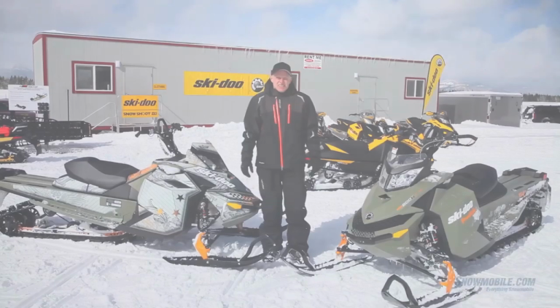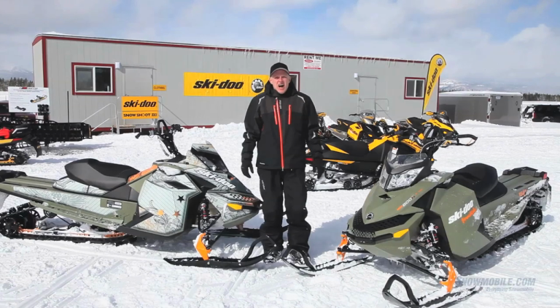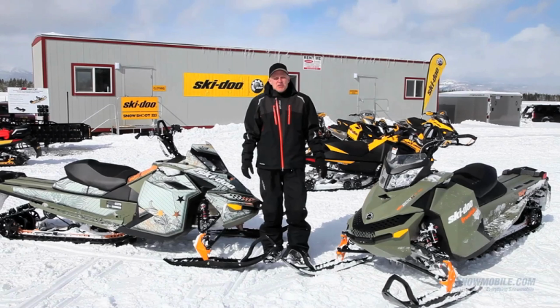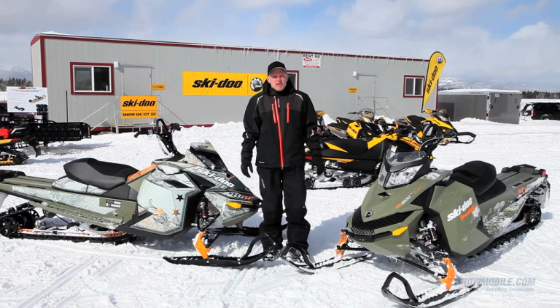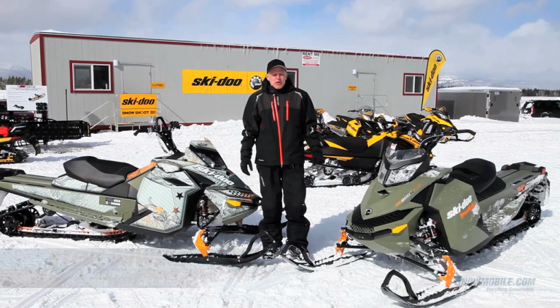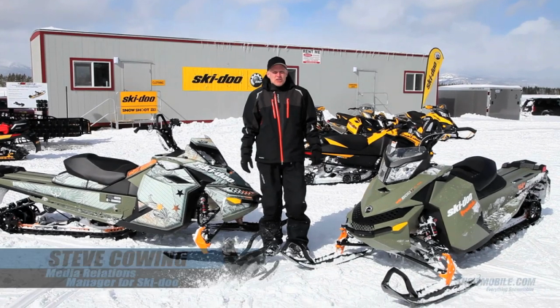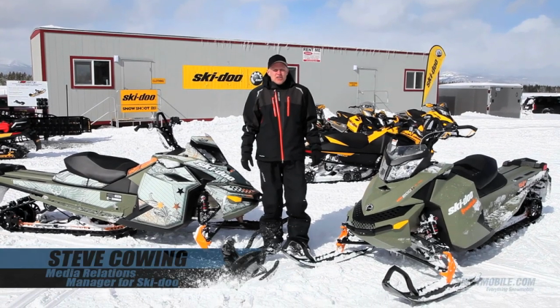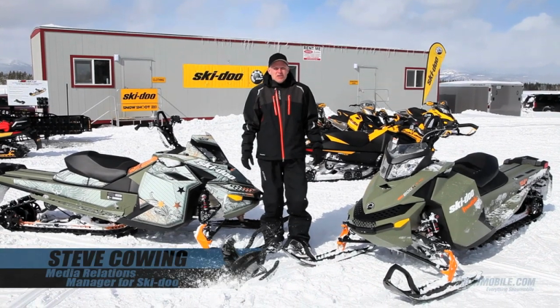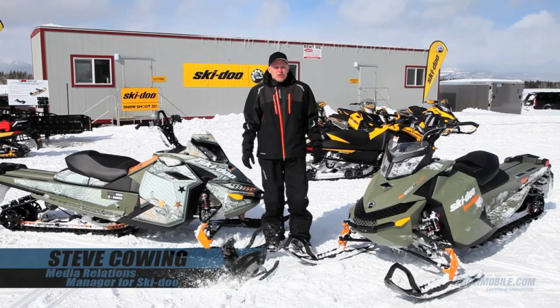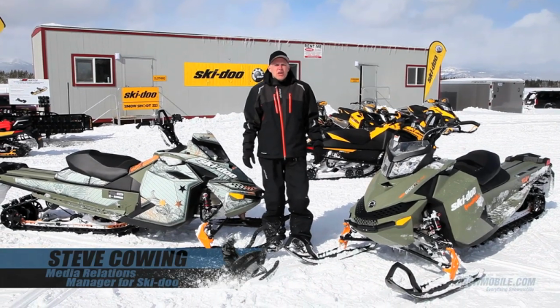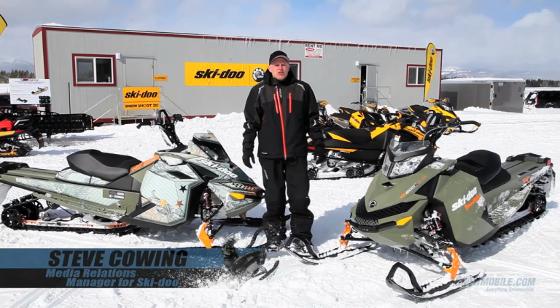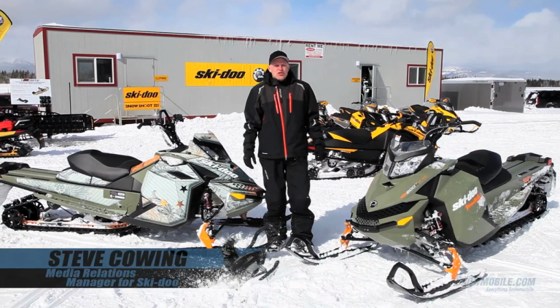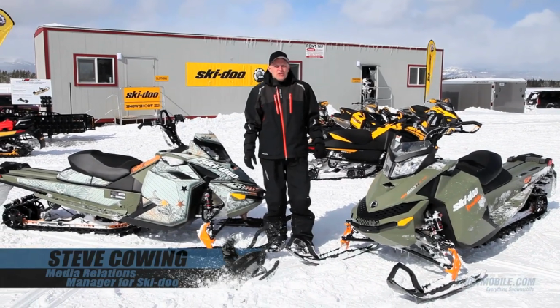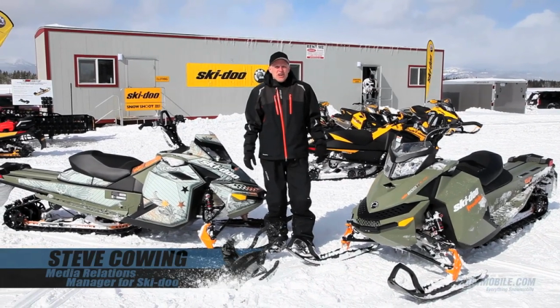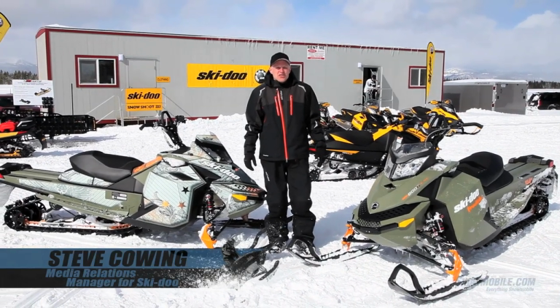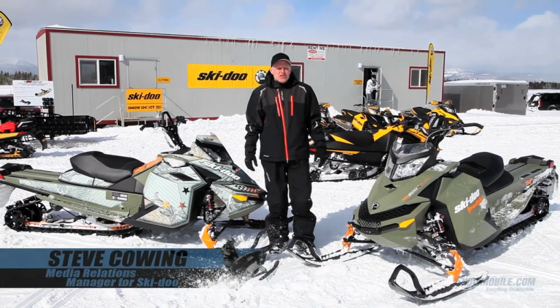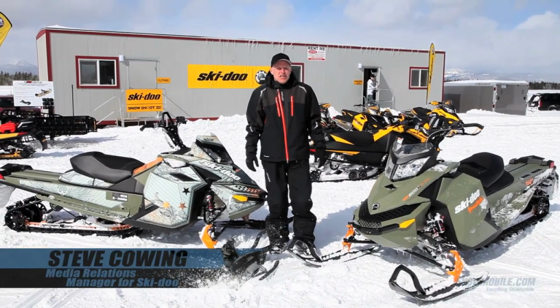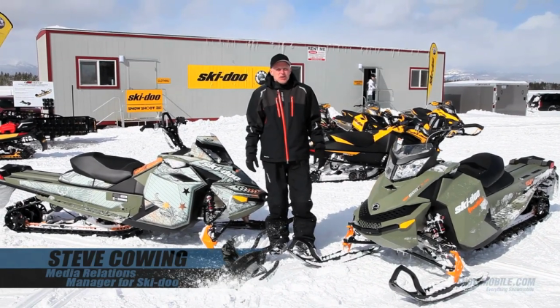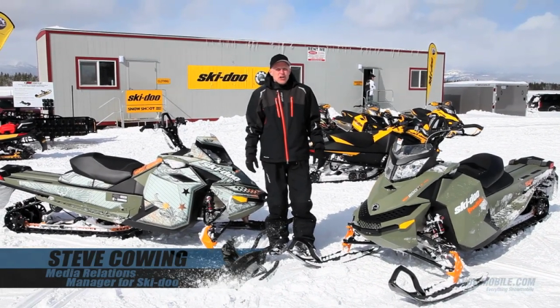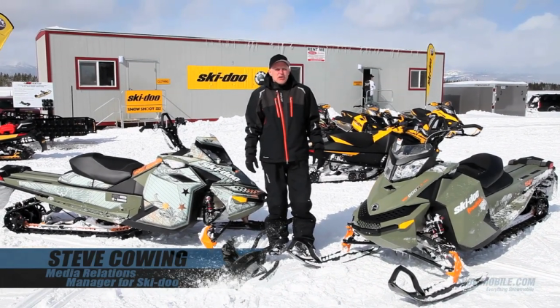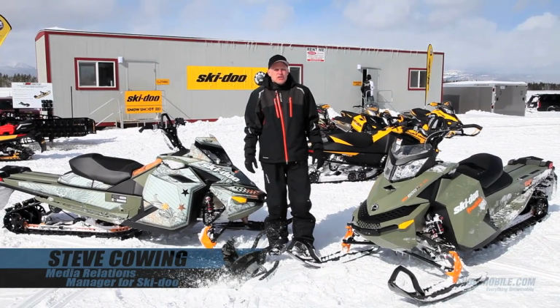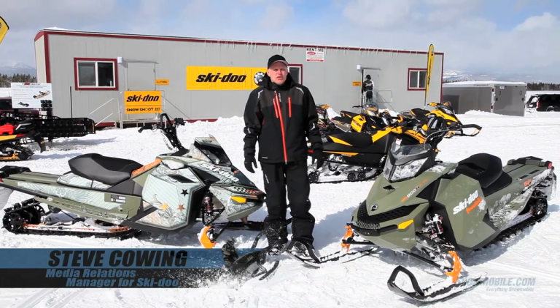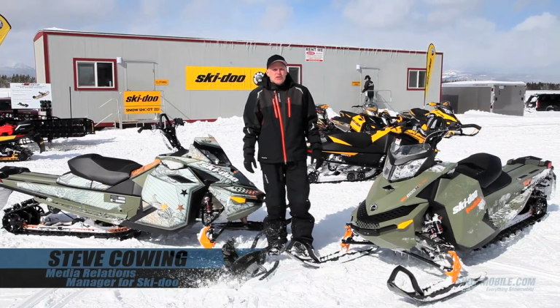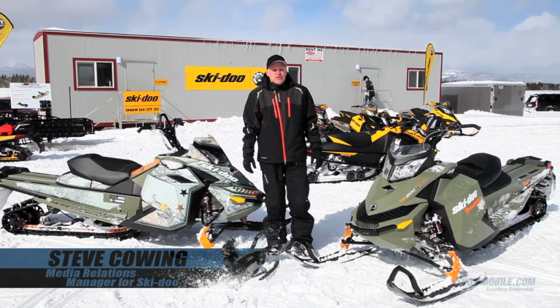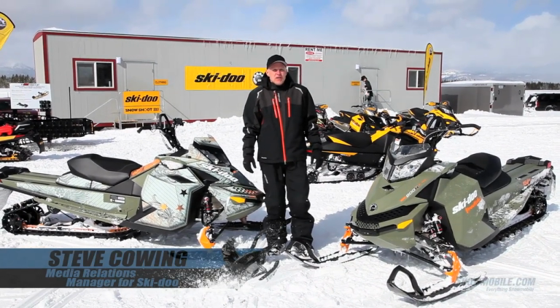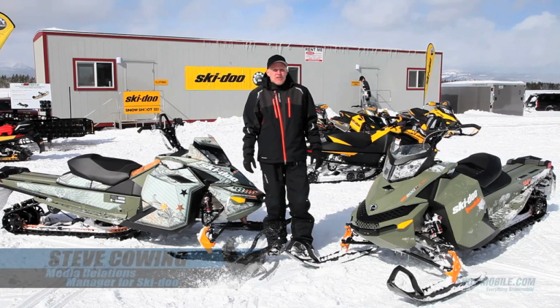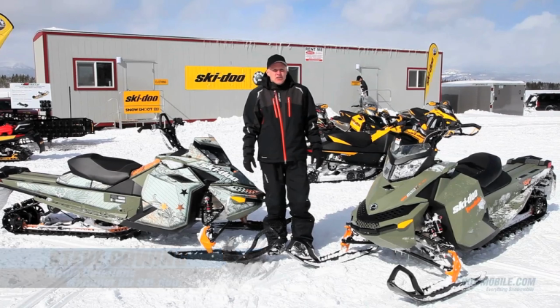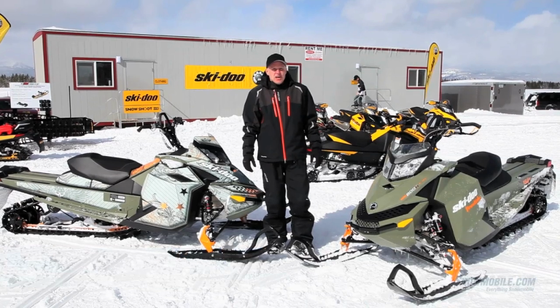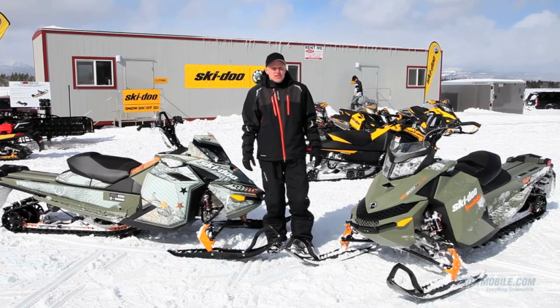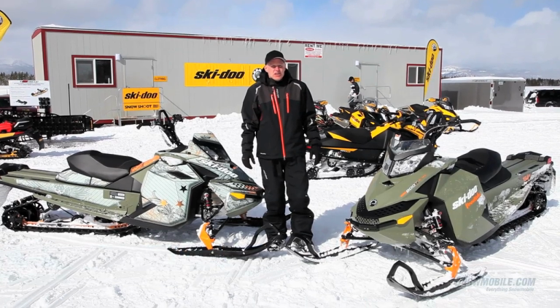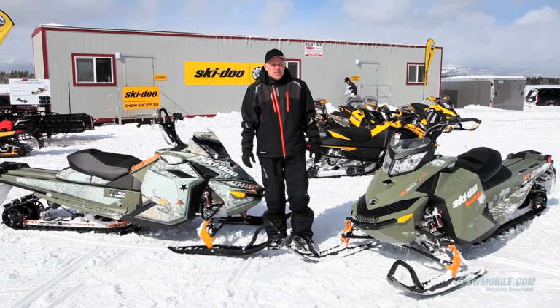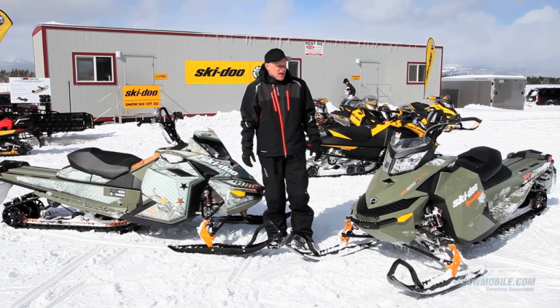Hi, I'm Steve Cowling with Skidoo. Welcome to Snowshoot 2013. We're going to look at what's new for the Freeride for 2013 right now.